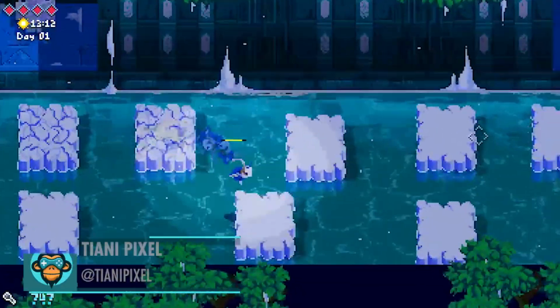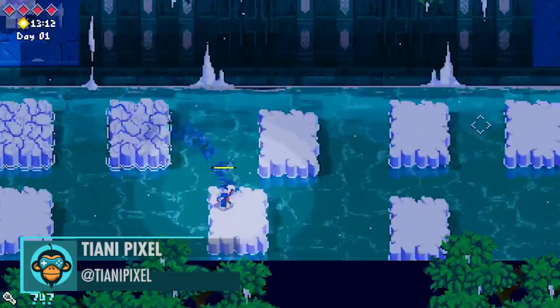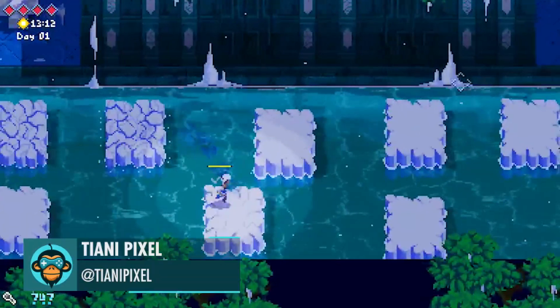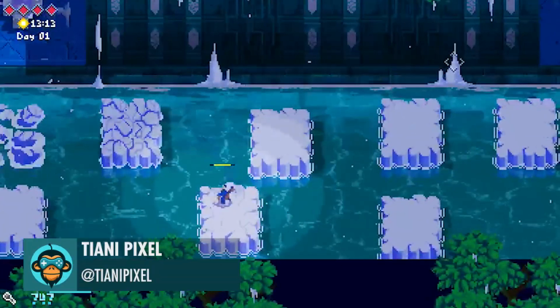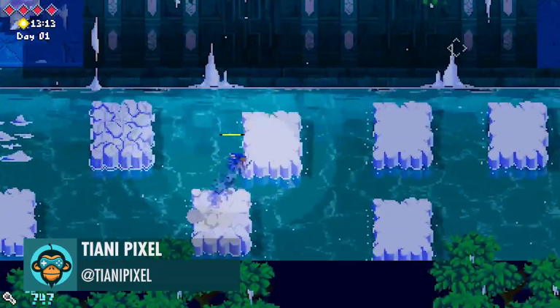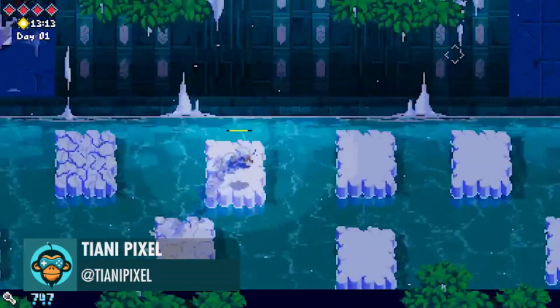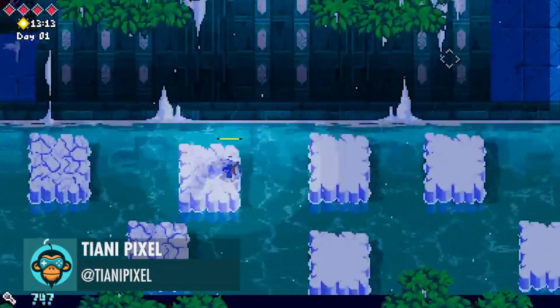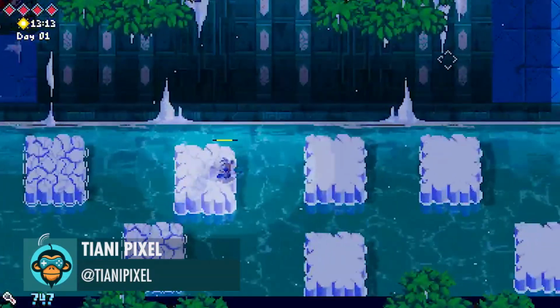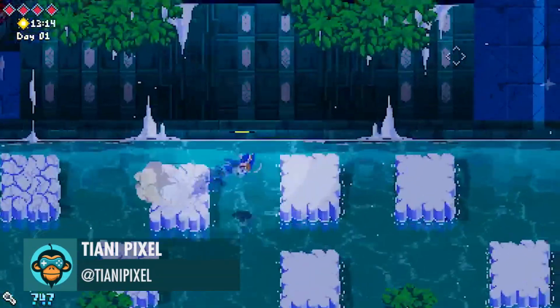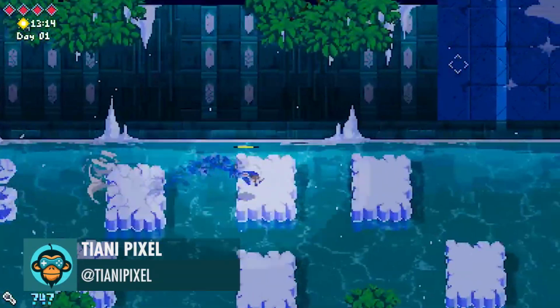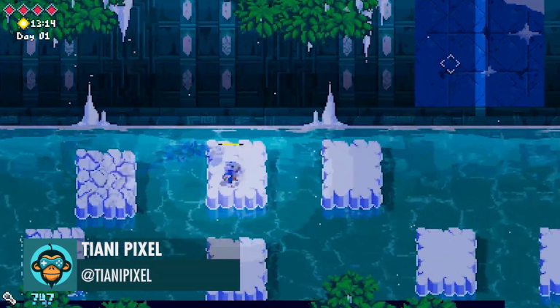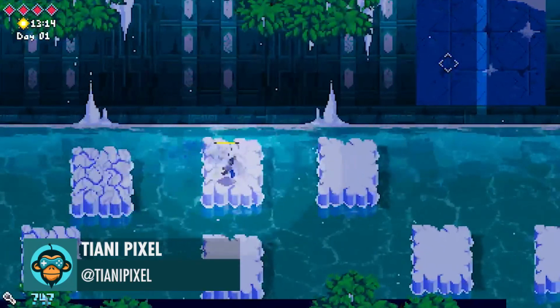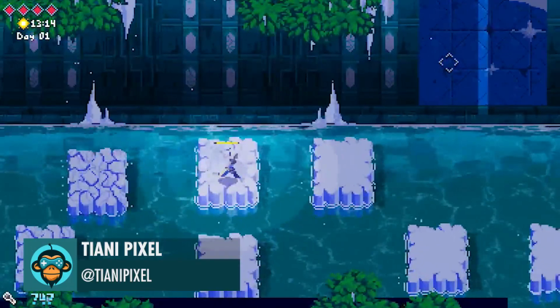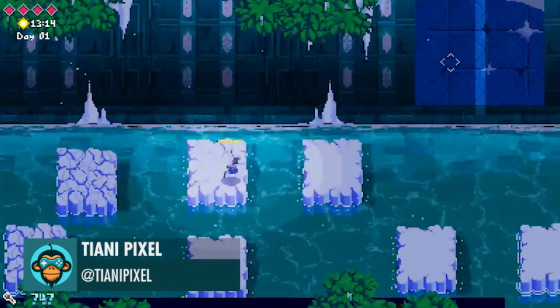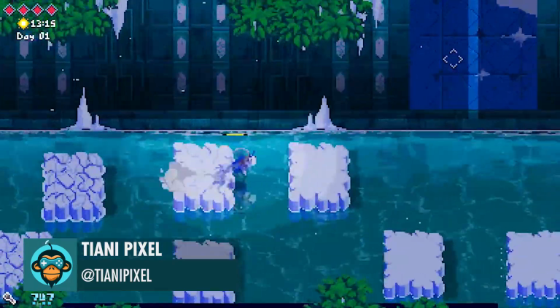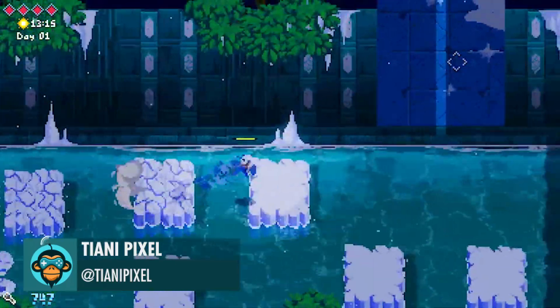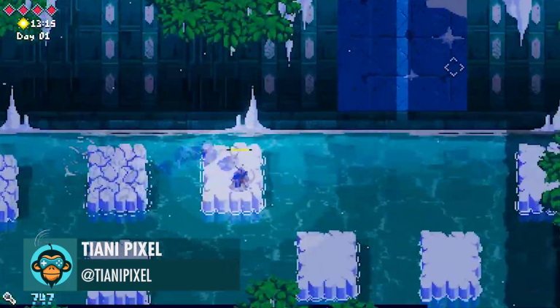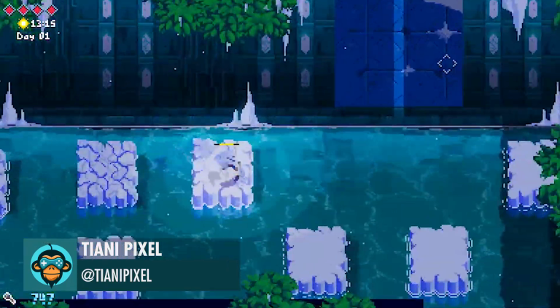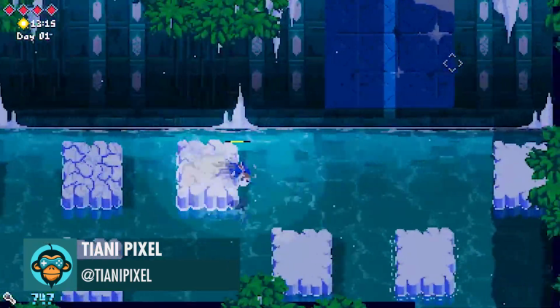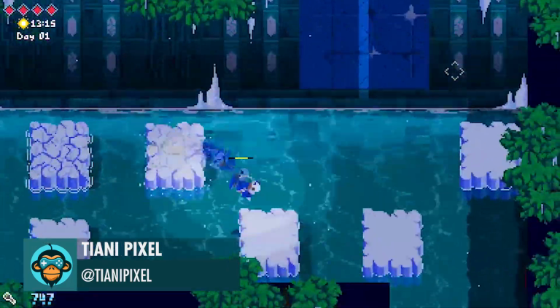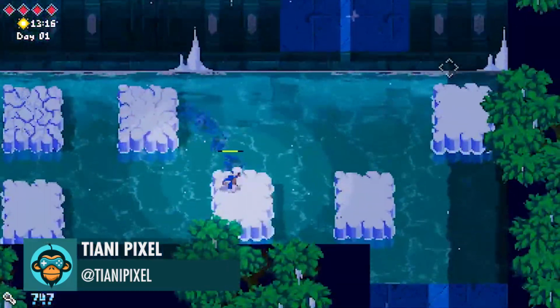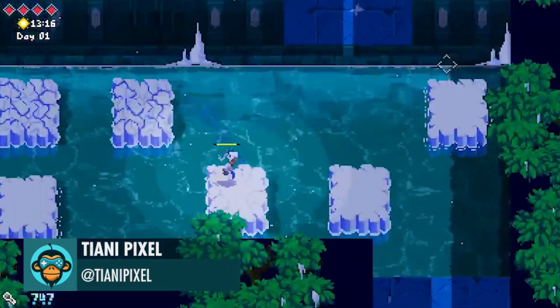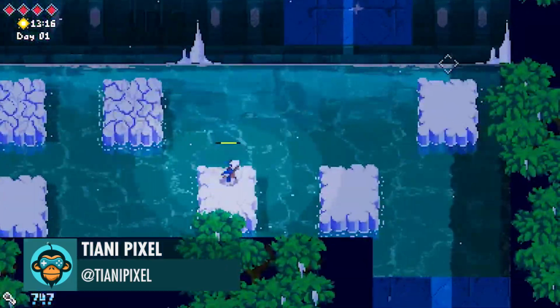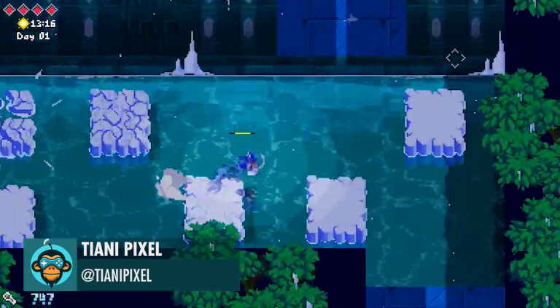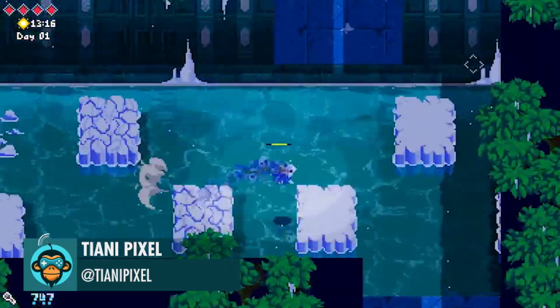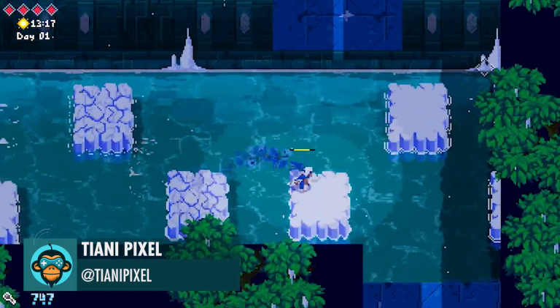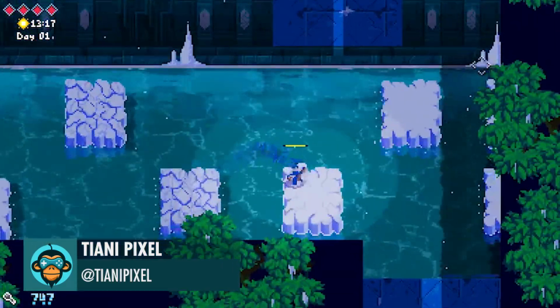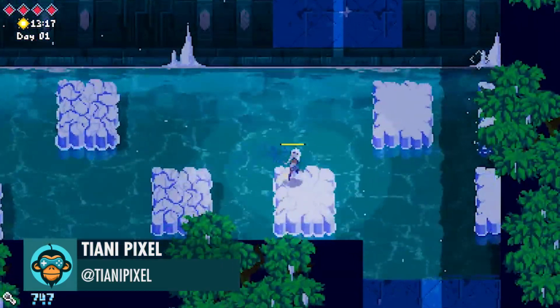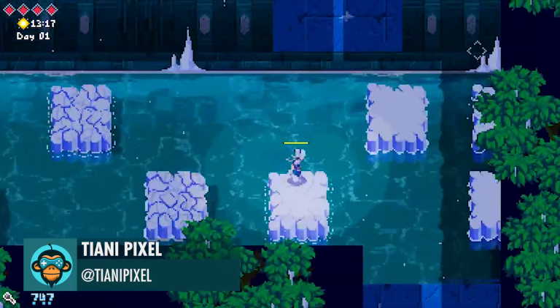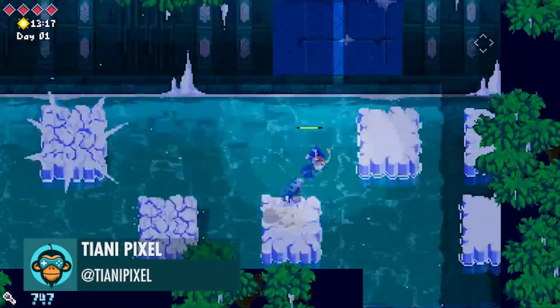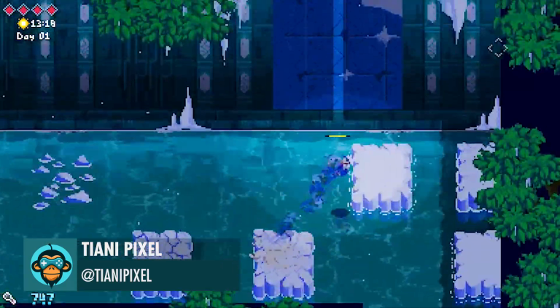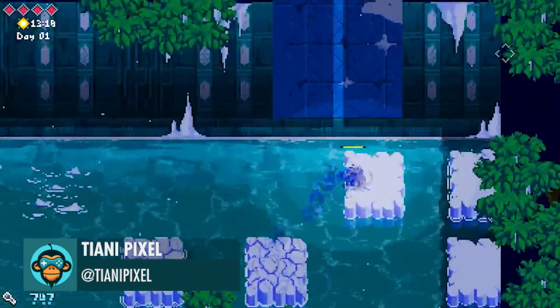Tiani Pixel displays how you can hop against the tide in this 2D Unity title.